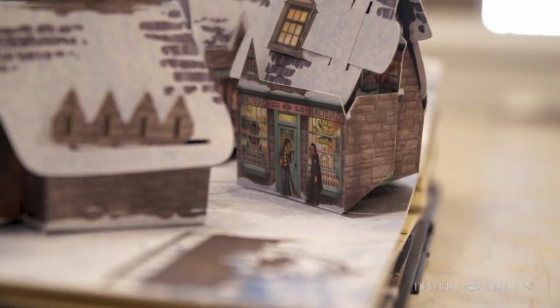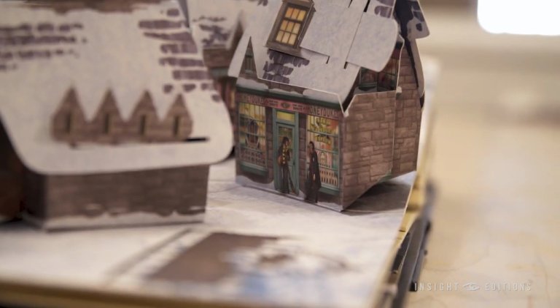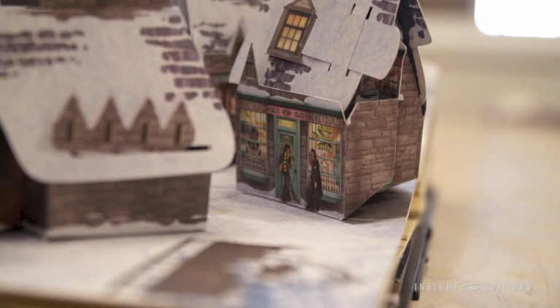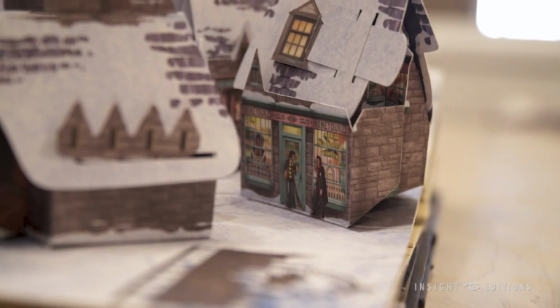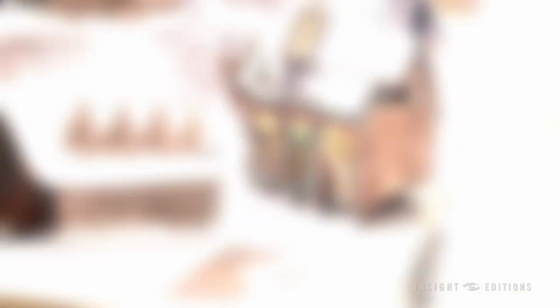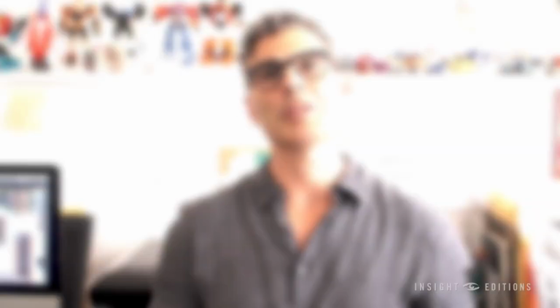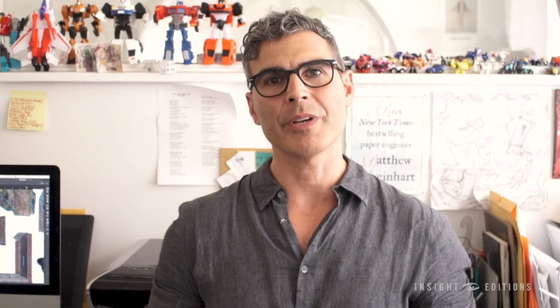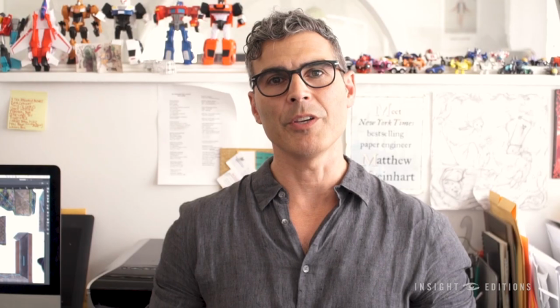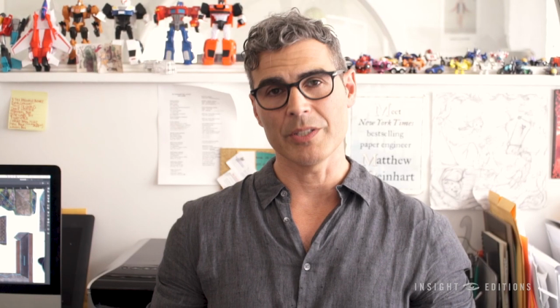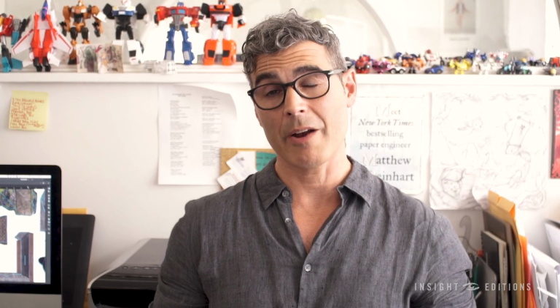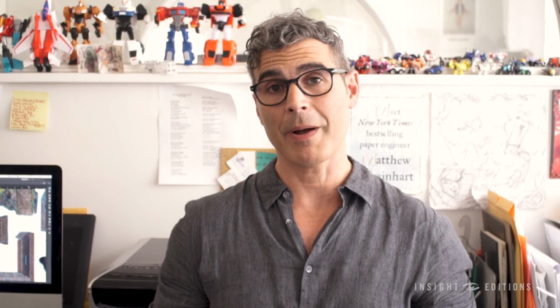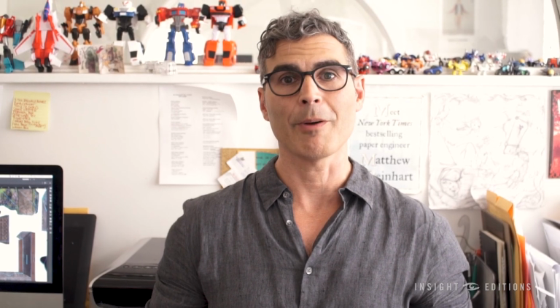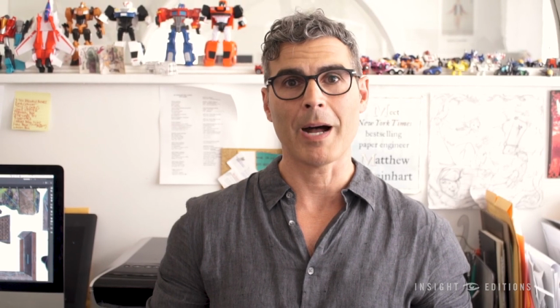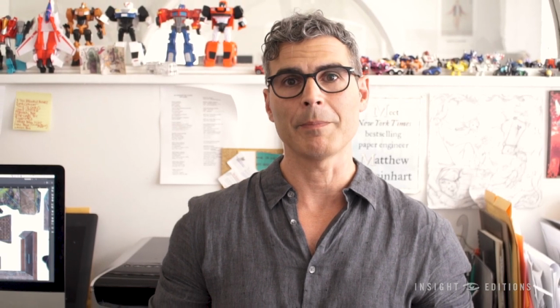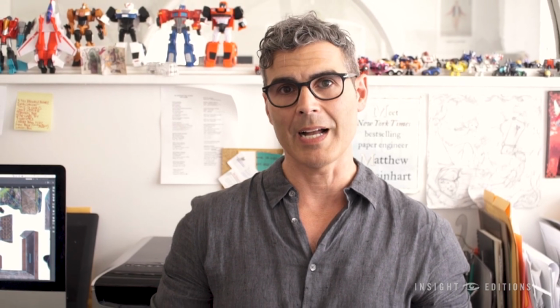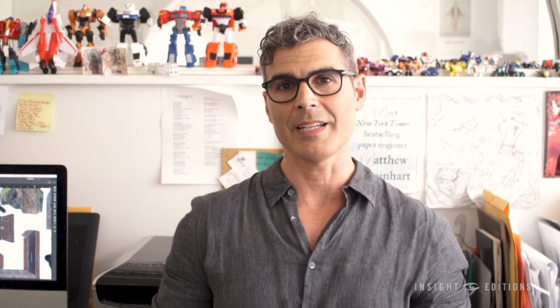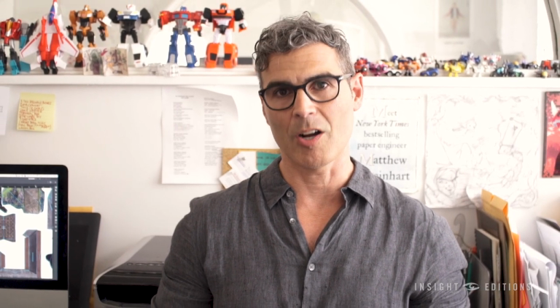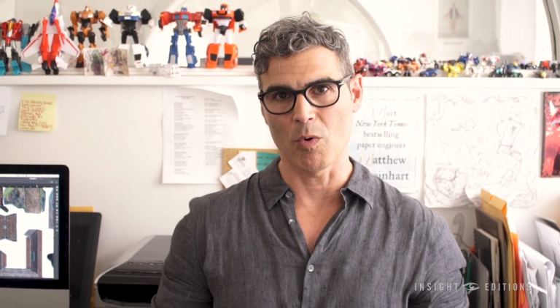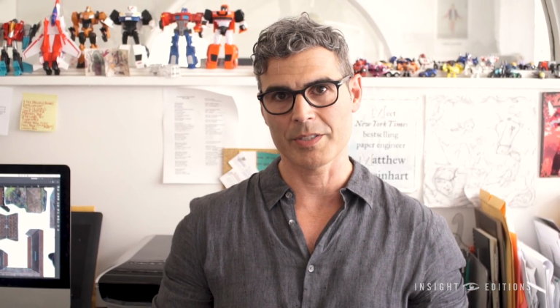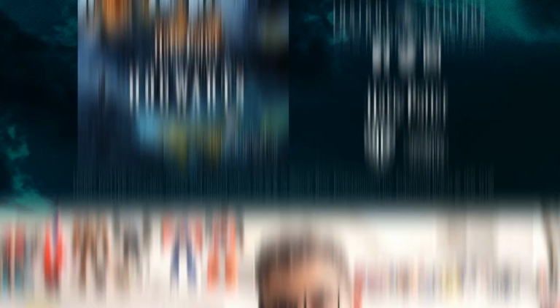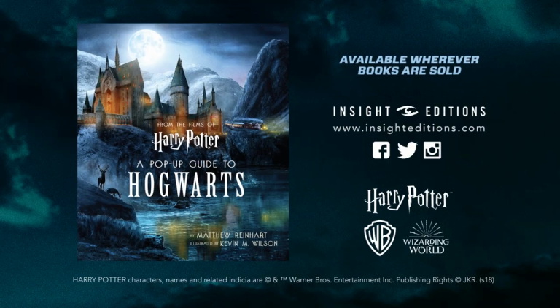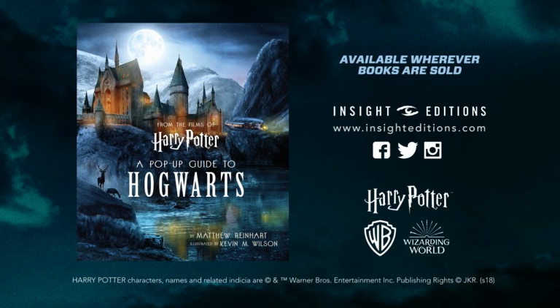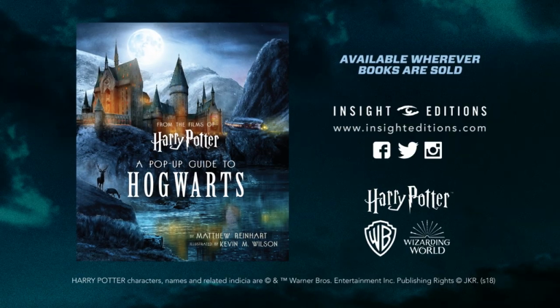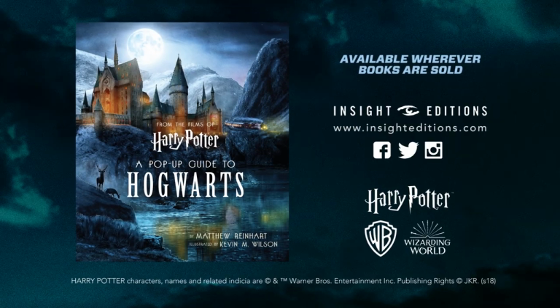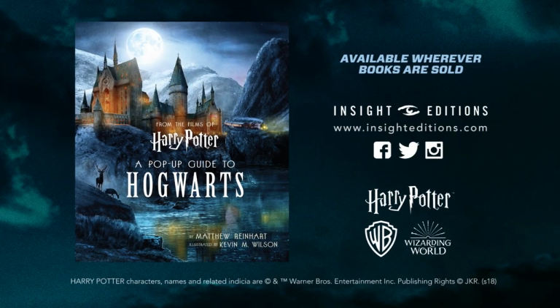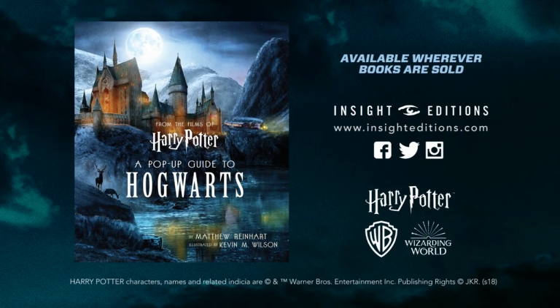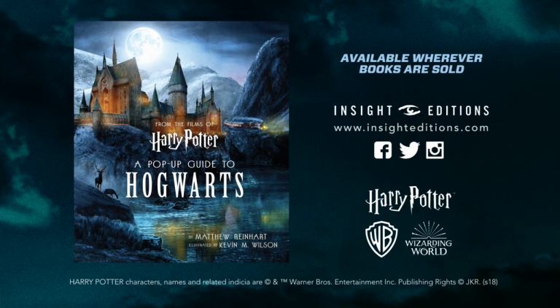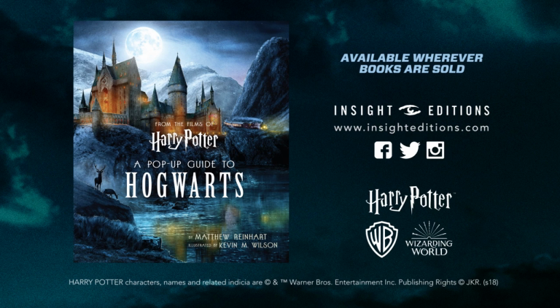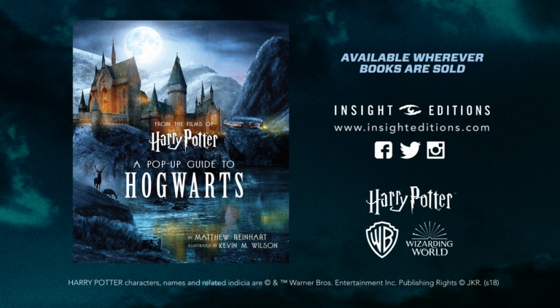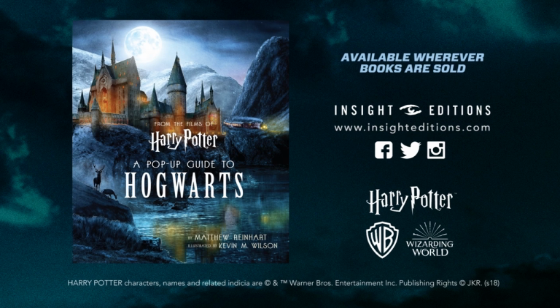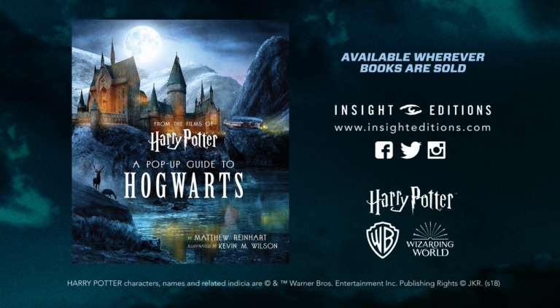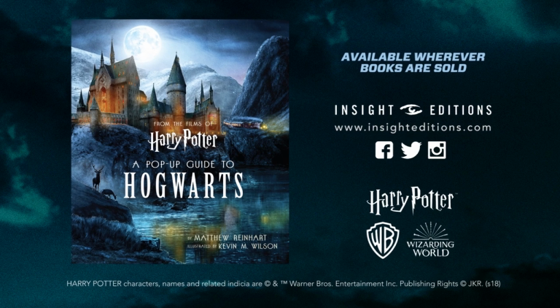I hope you've enjoyed this preview into Harry Potter: a pop-up guide to Hogwarts. Stay tuned for more peeks inside over the next few months.